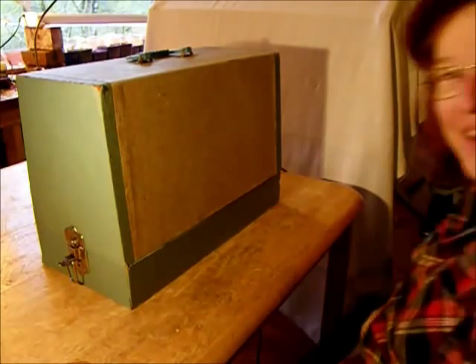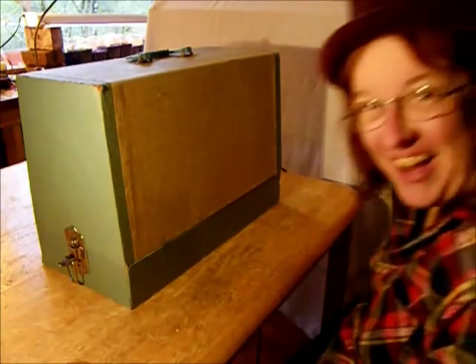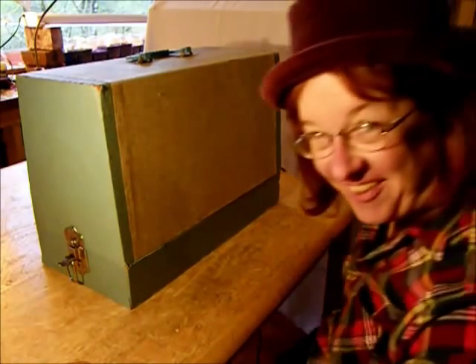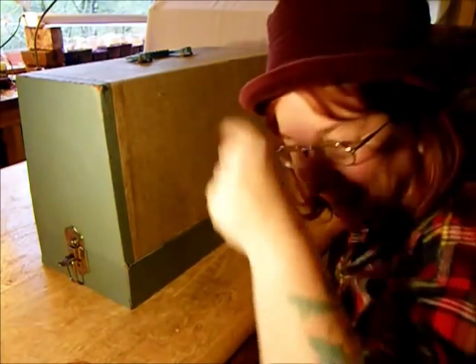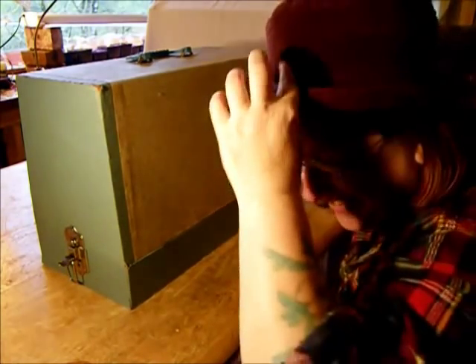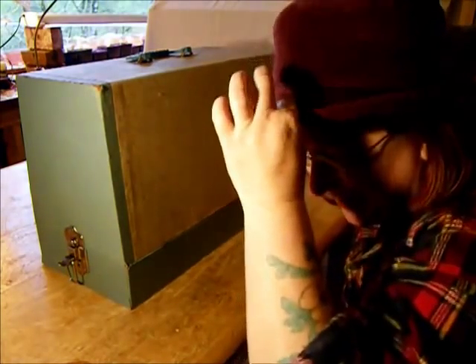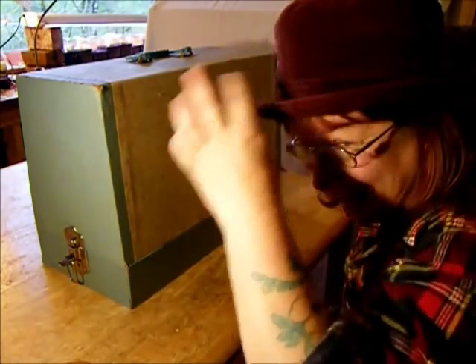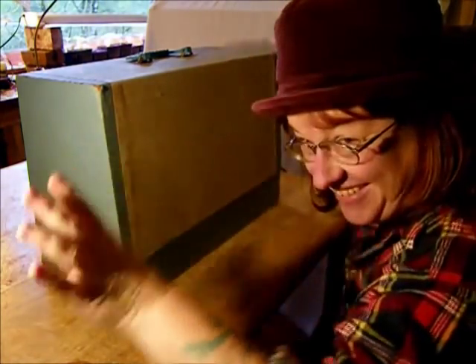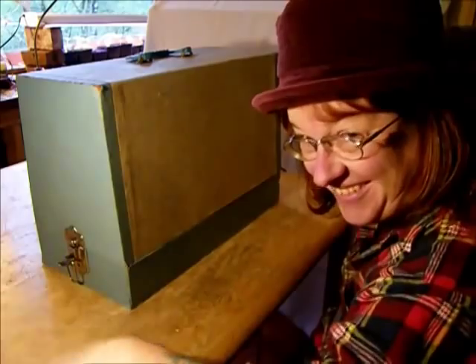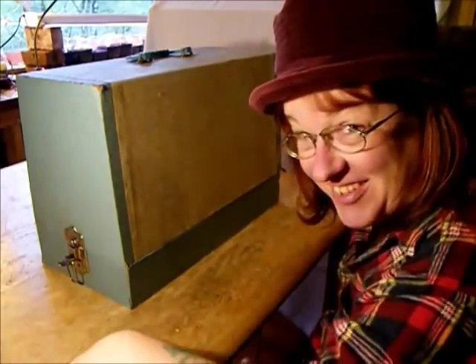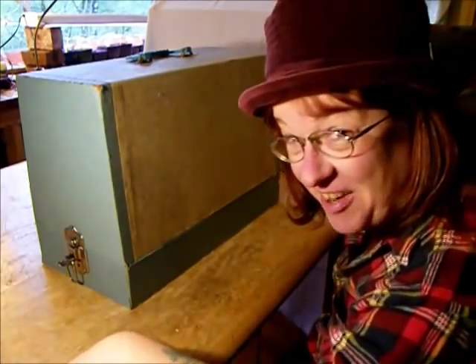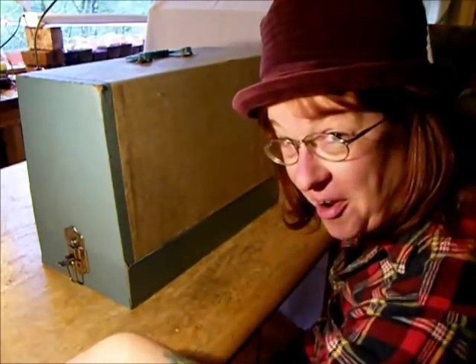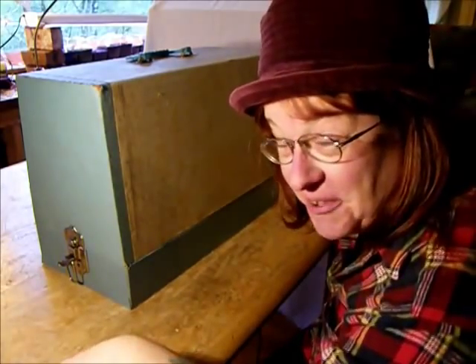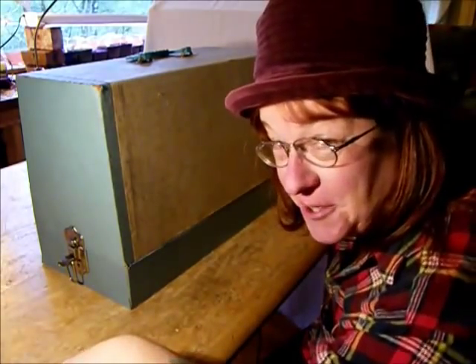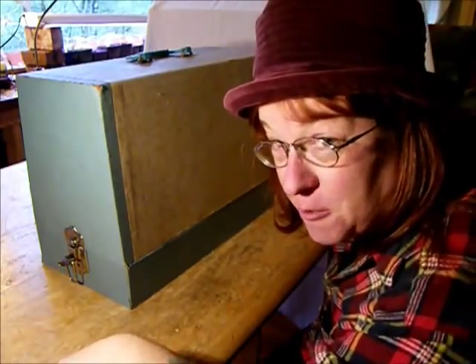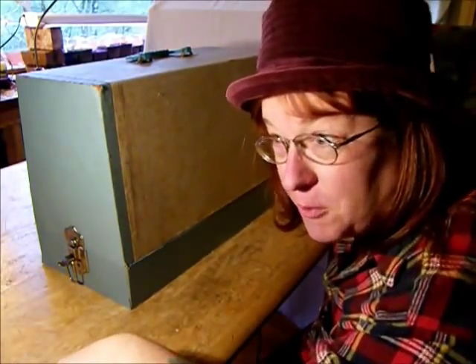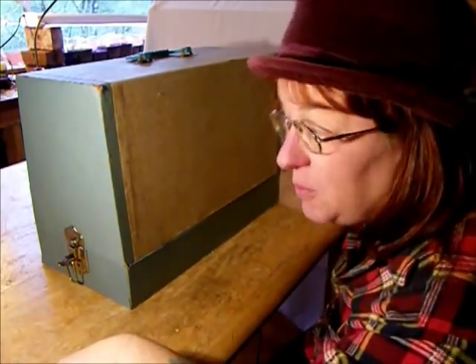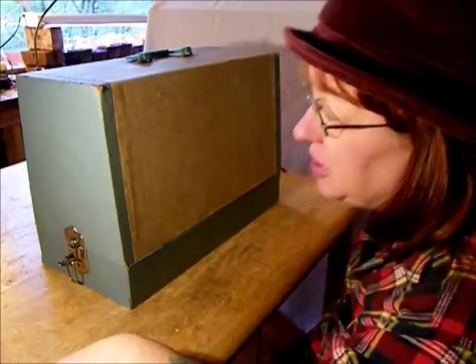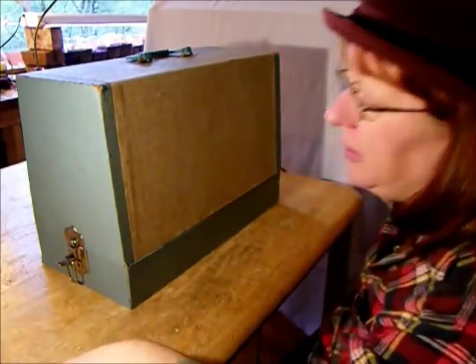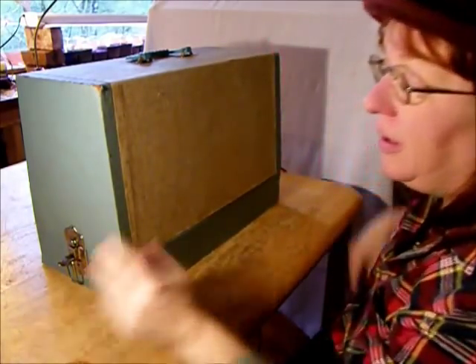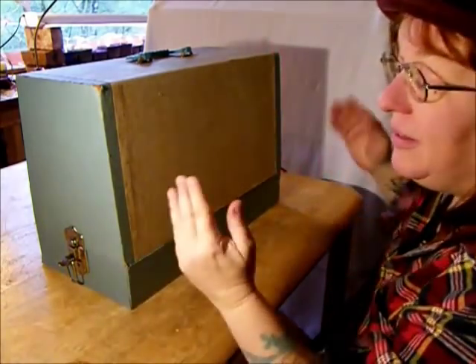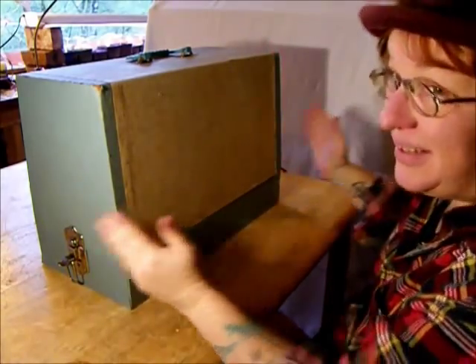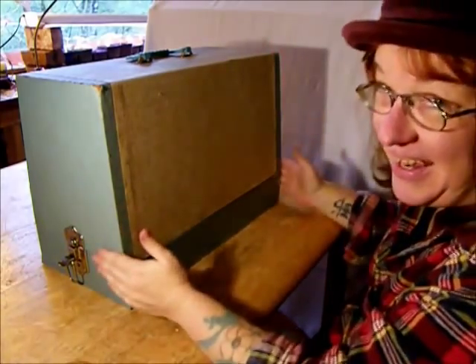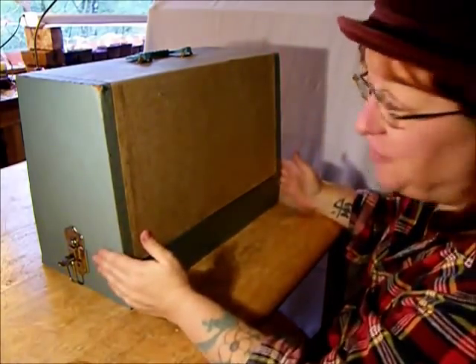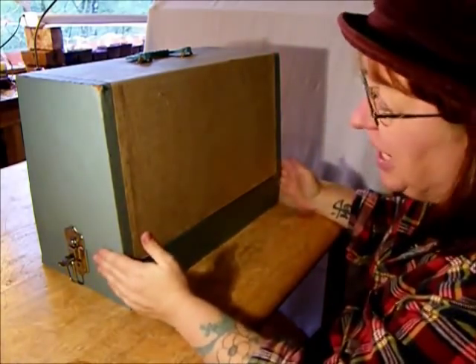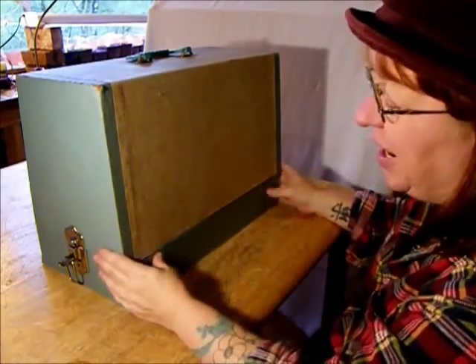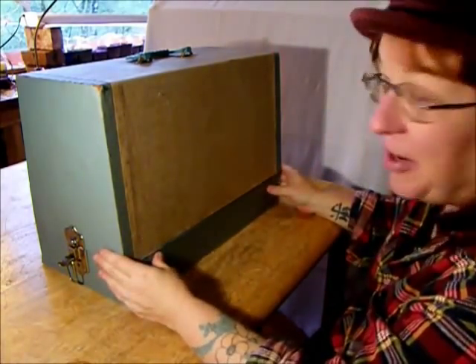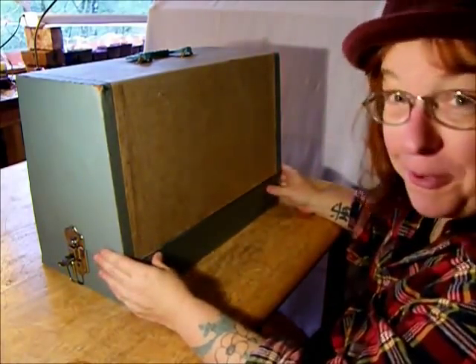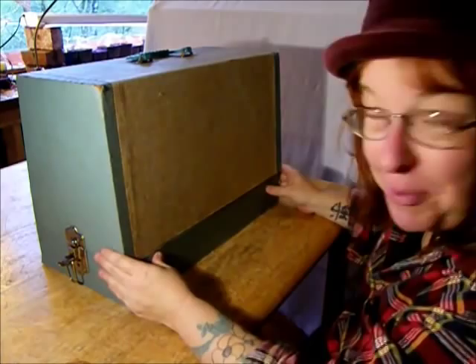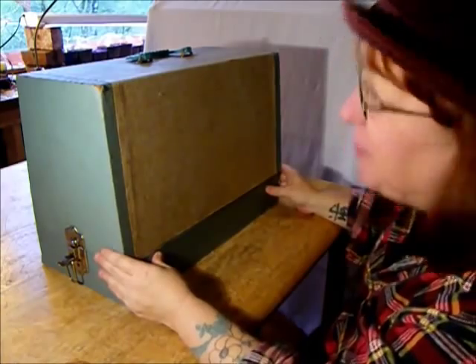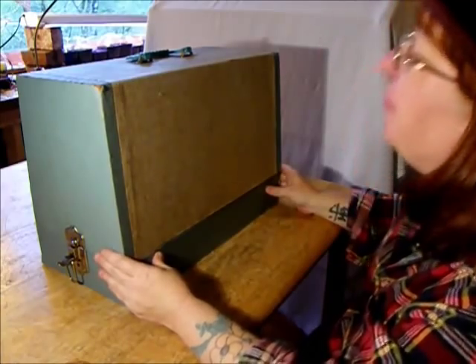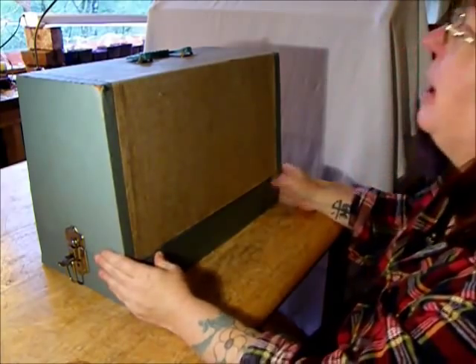Hi there. This is TR for Stagecoach Road Sewing Machine. Today we have a really pretty one for you.